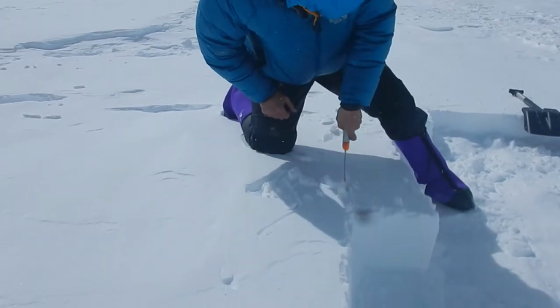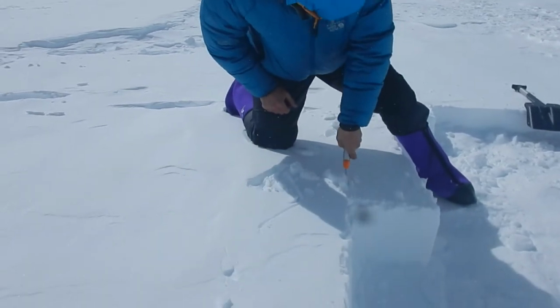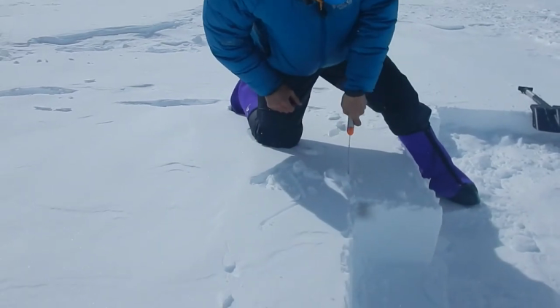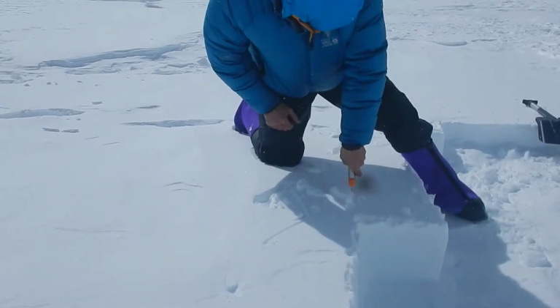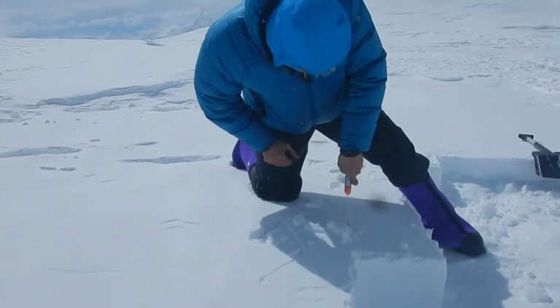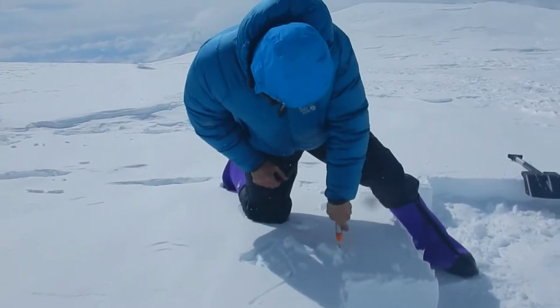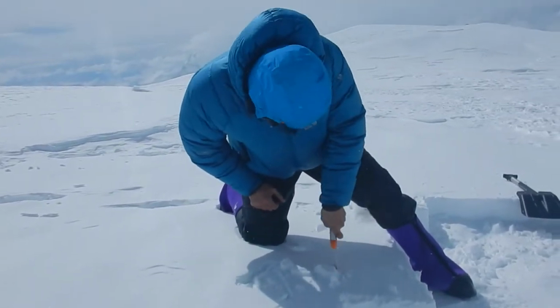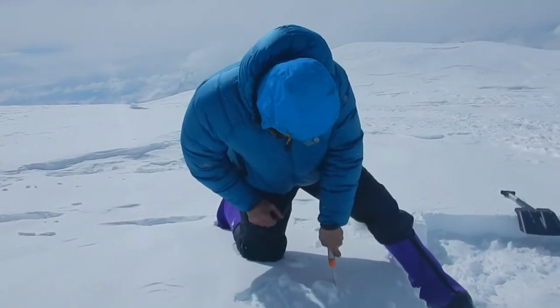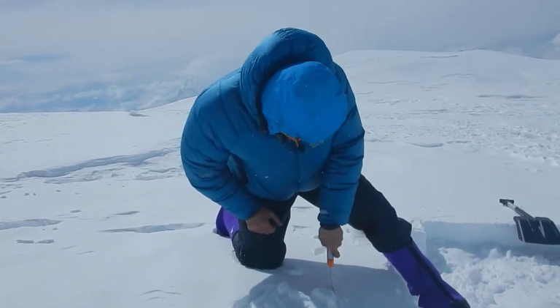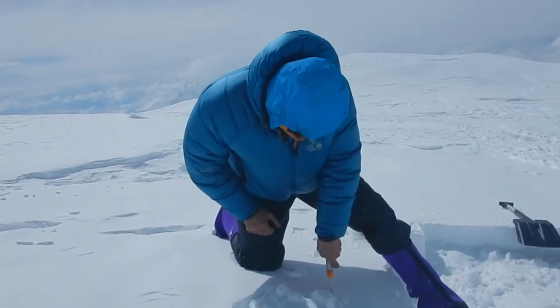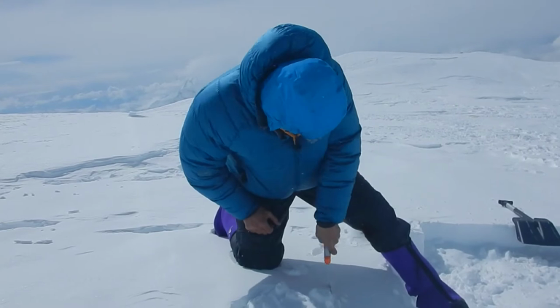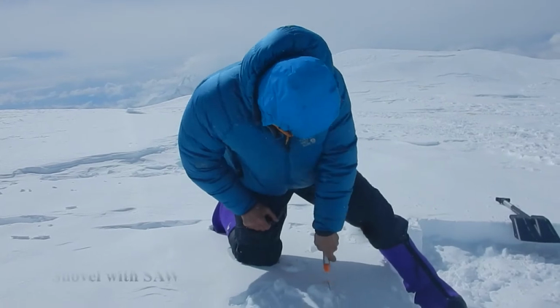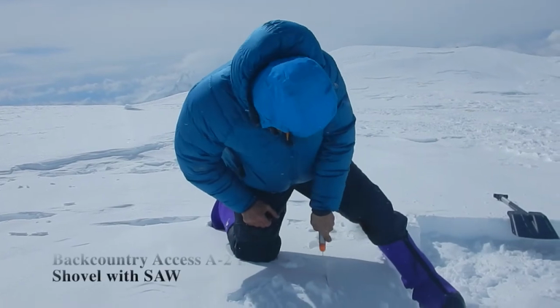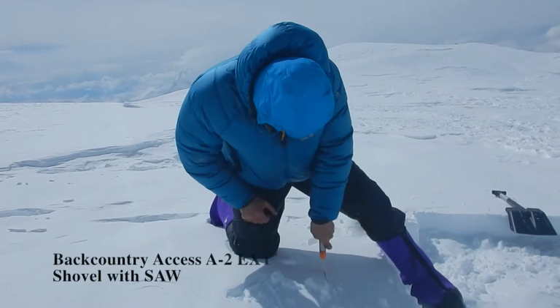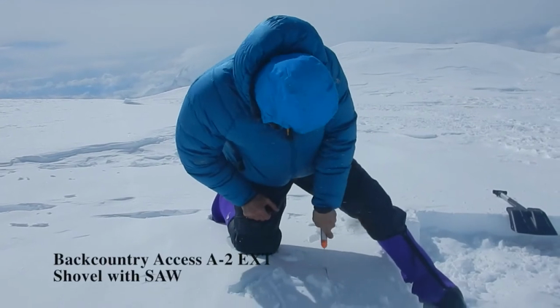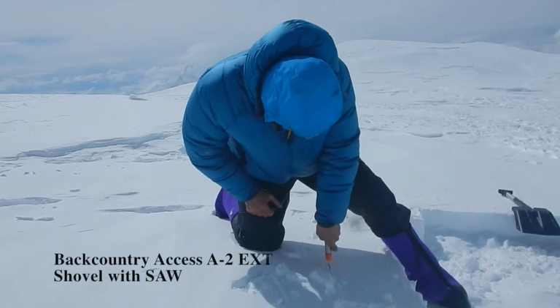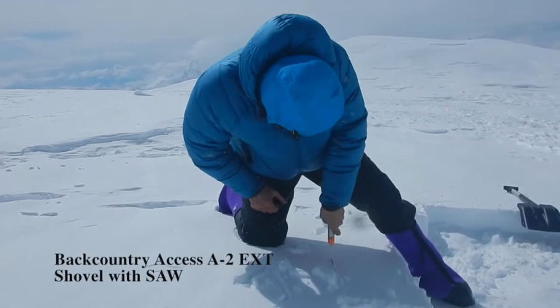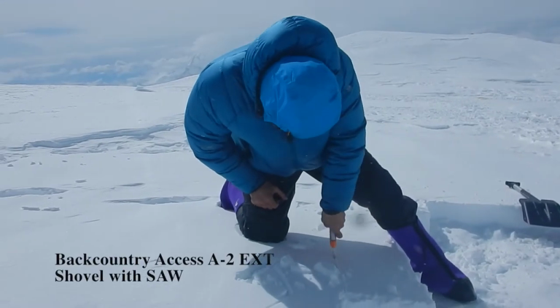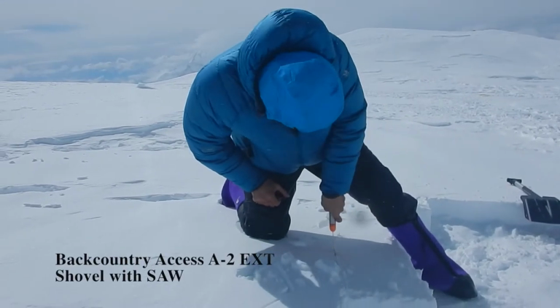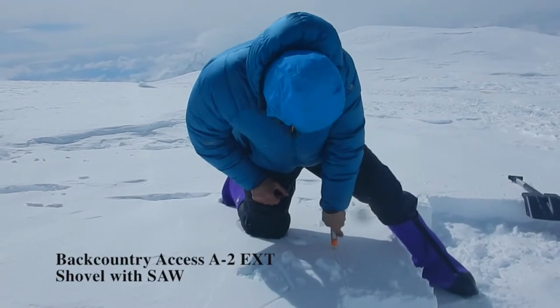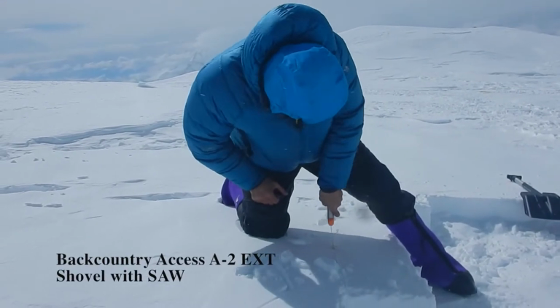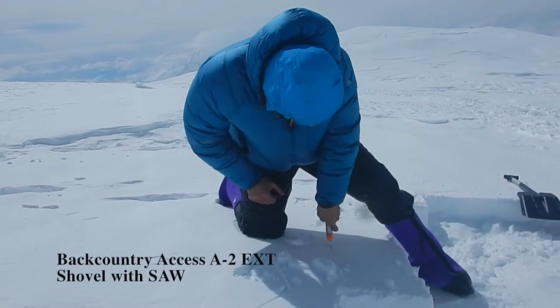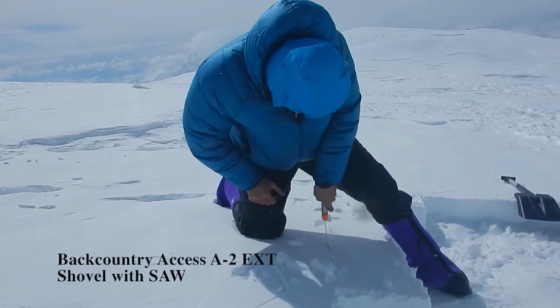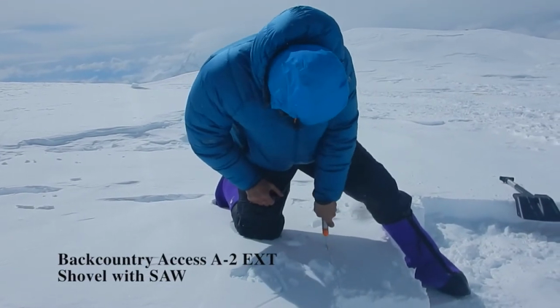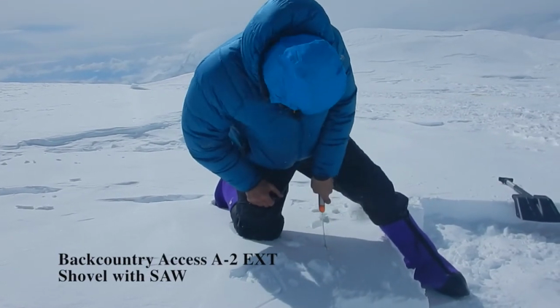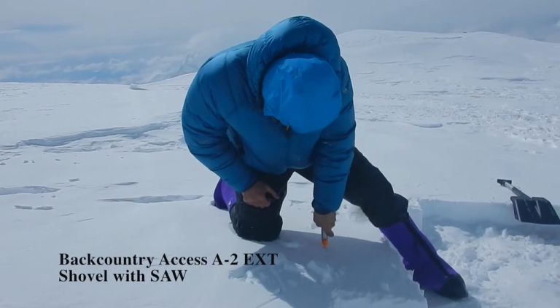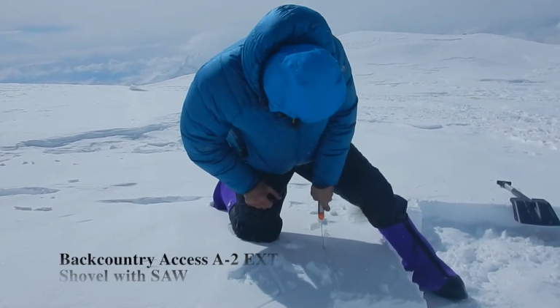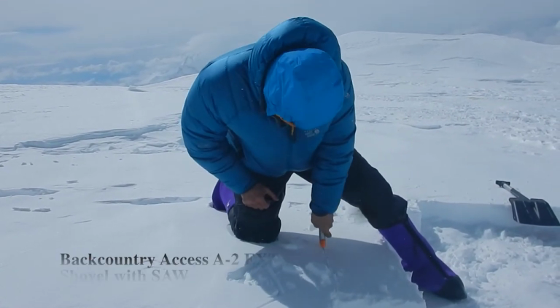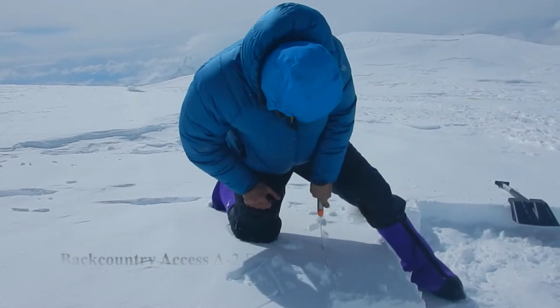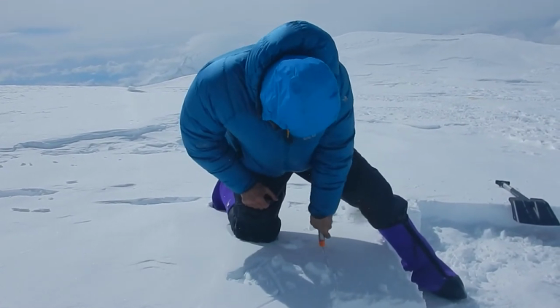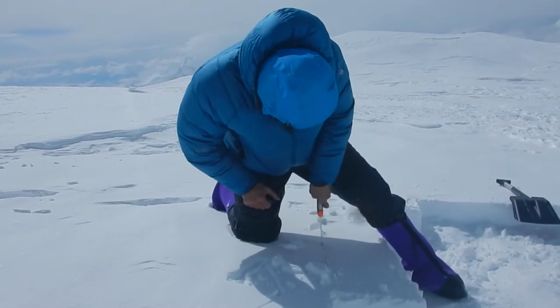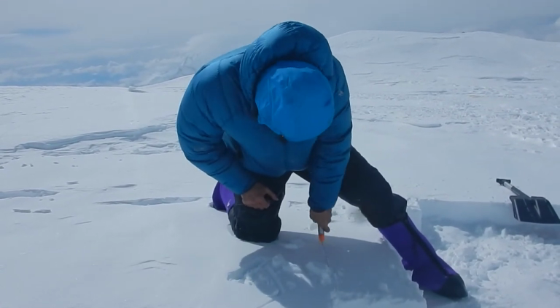What we got is a saw, which you can pick up just about anywhere. This one comes in the back of a backcountry shovel.